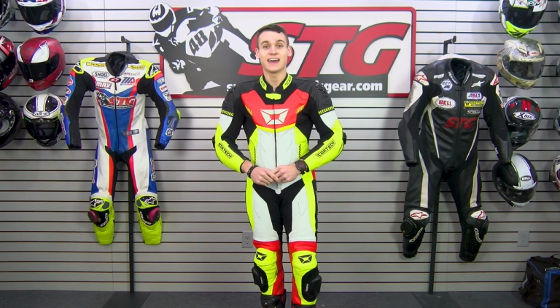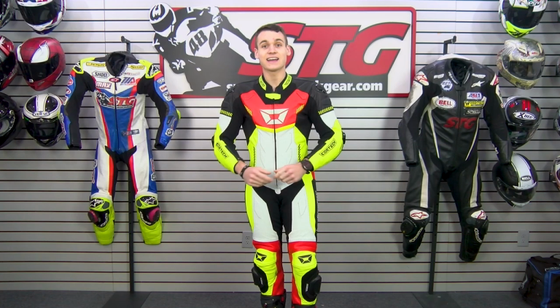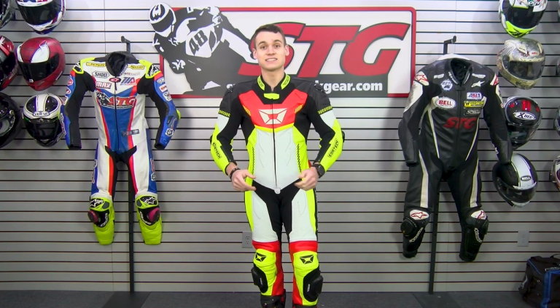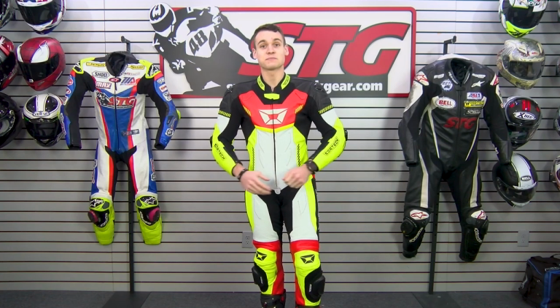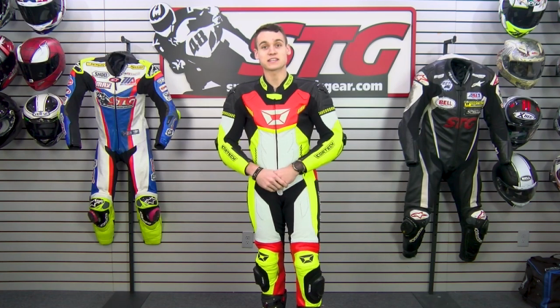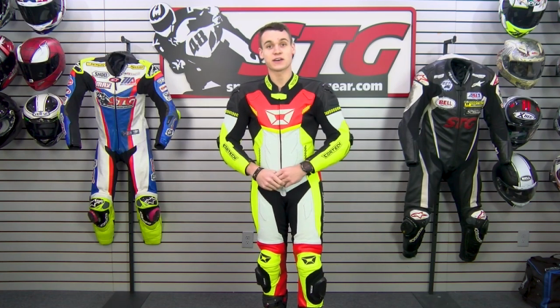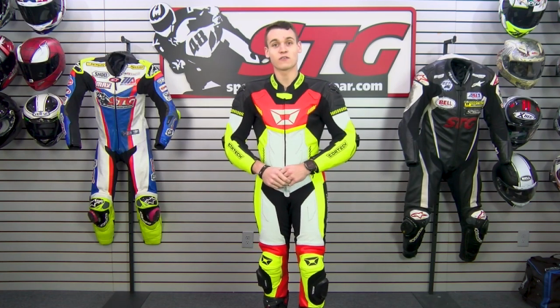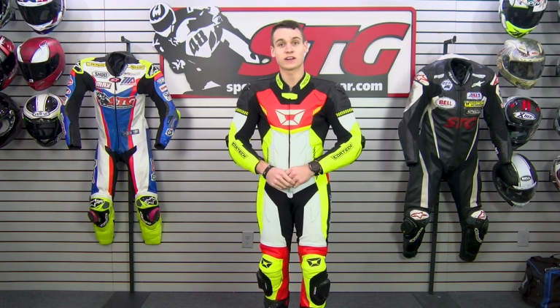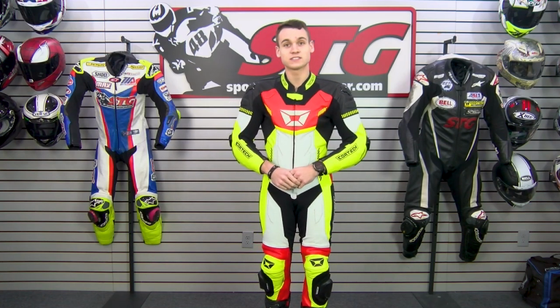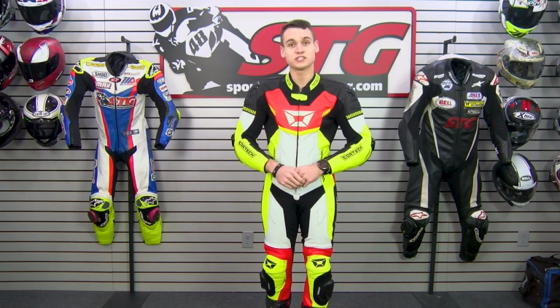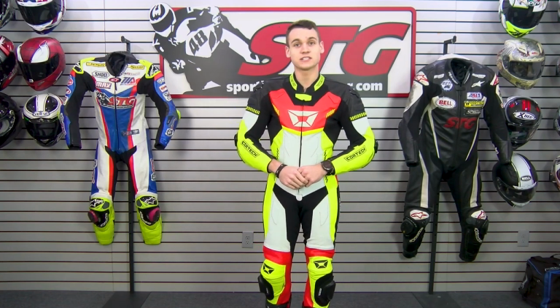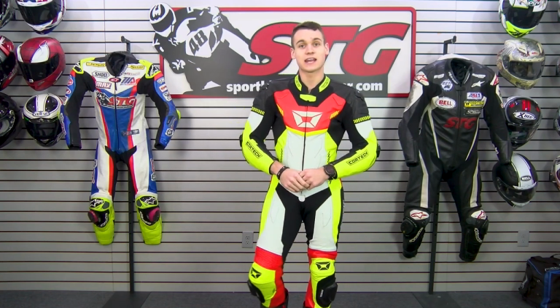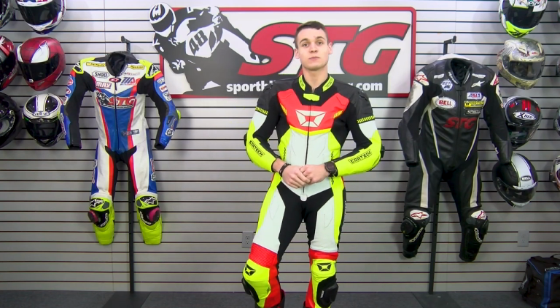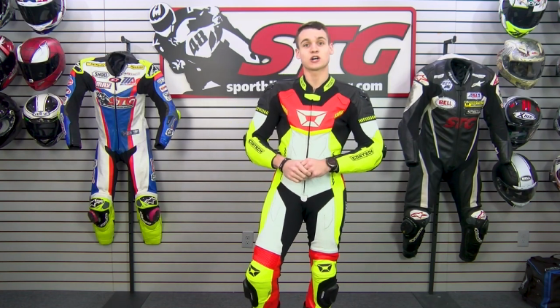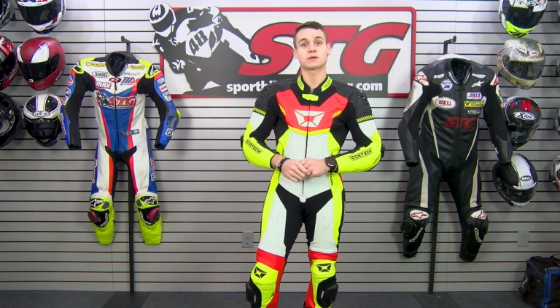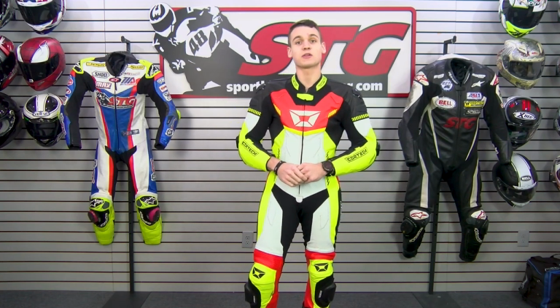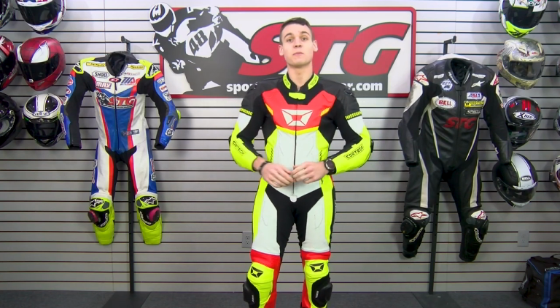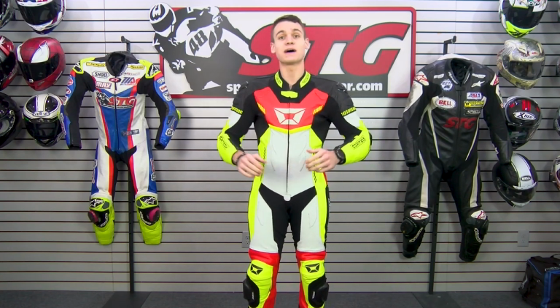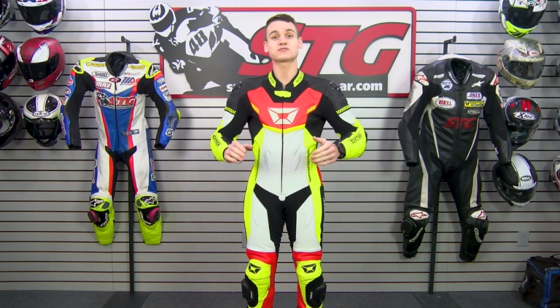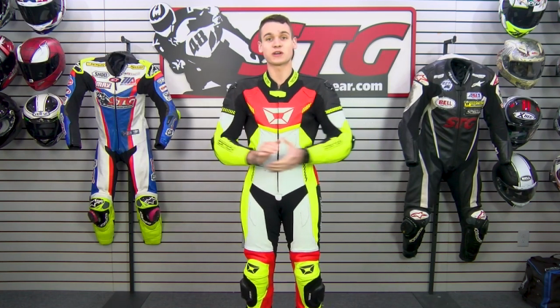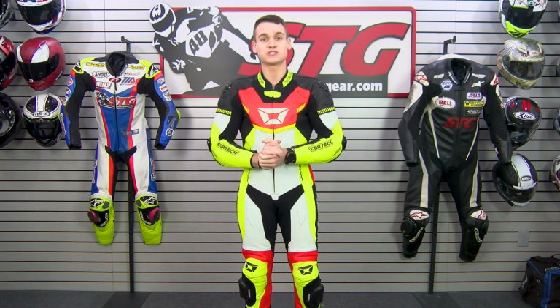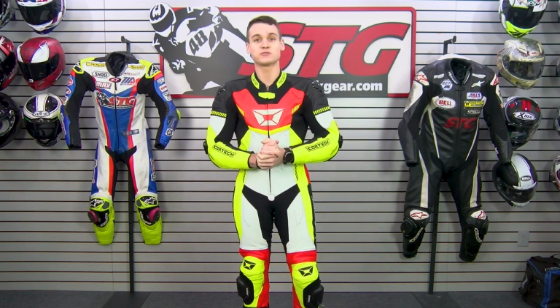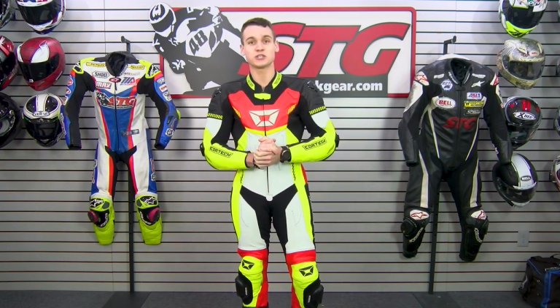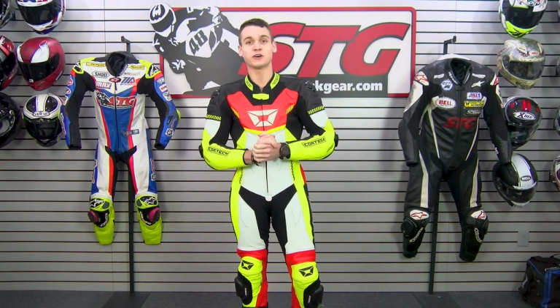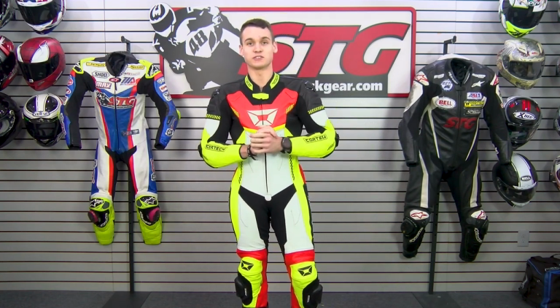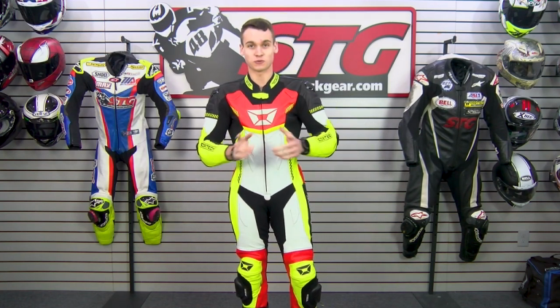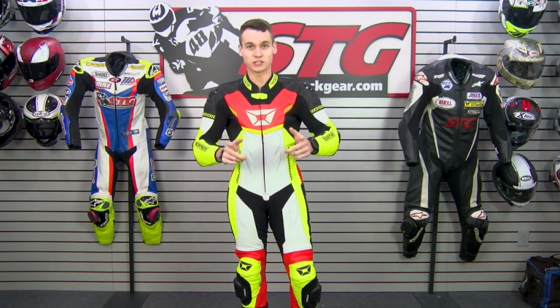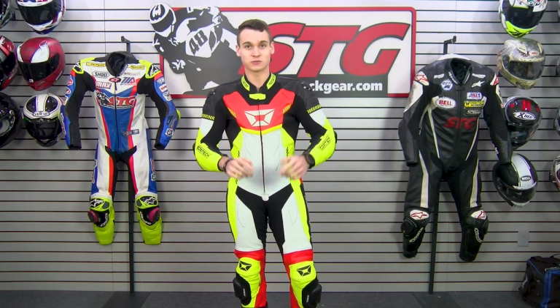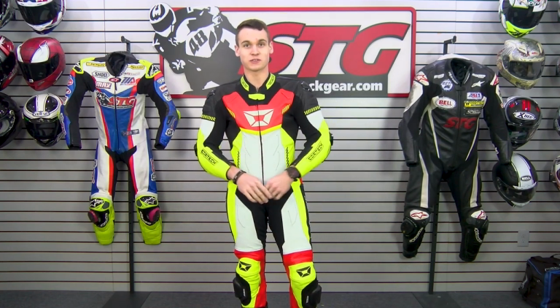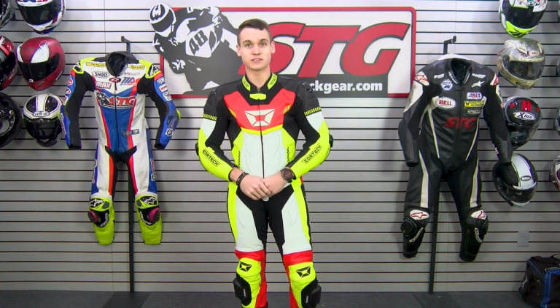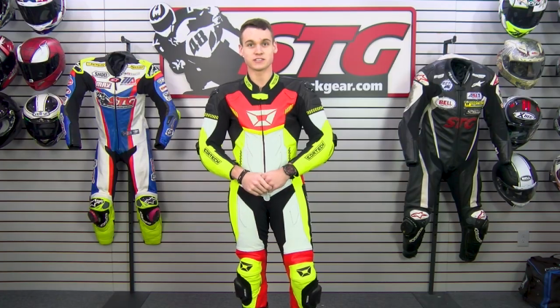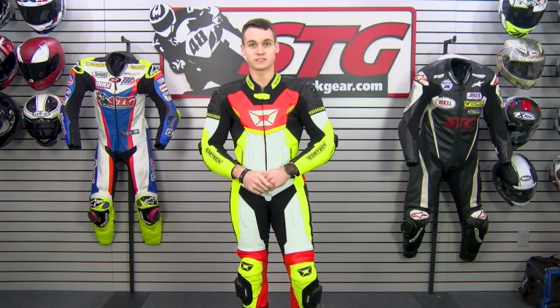Hey guys, it's Max Van over at STG, and today we'll be talking about the best race suit deal of the 2023 season.